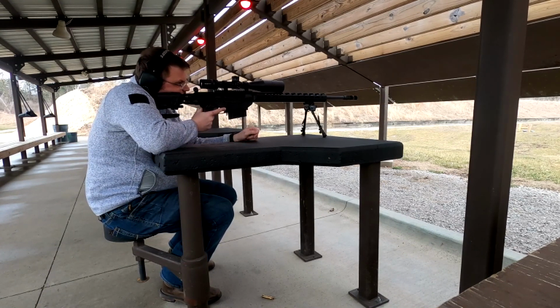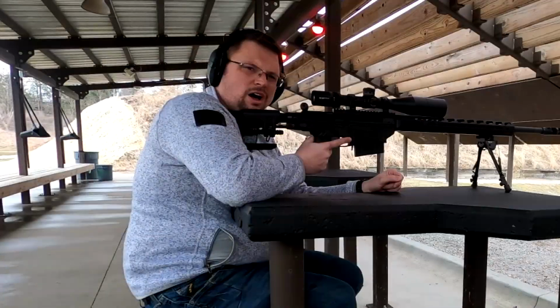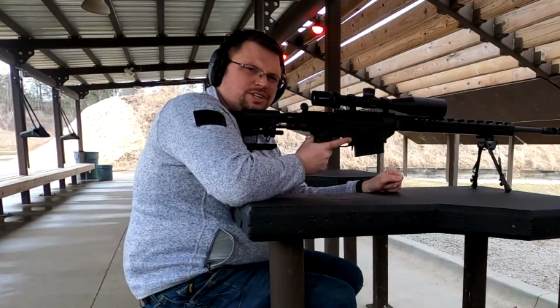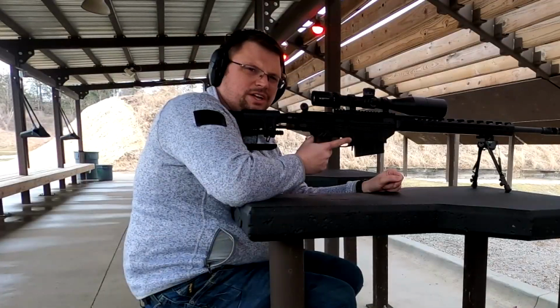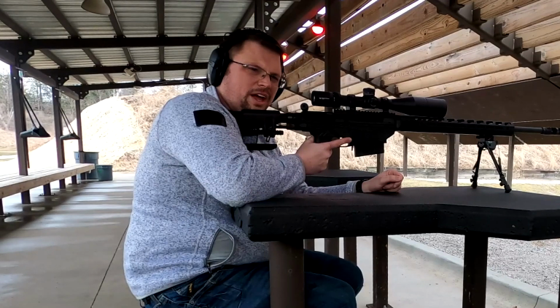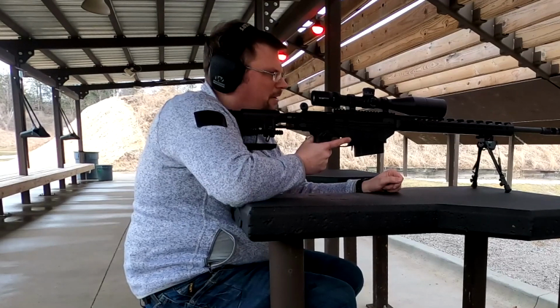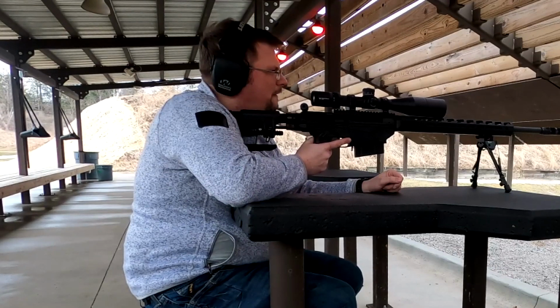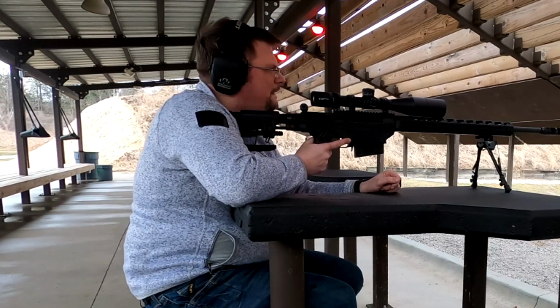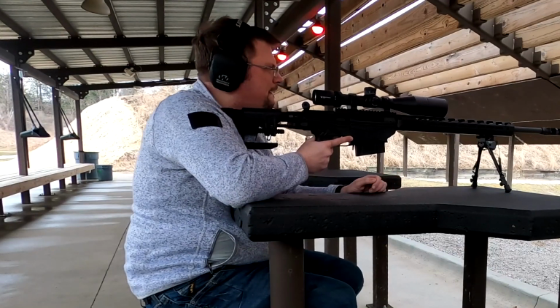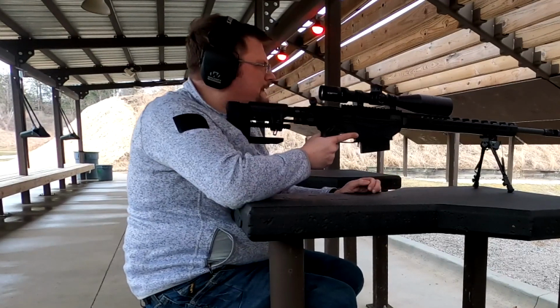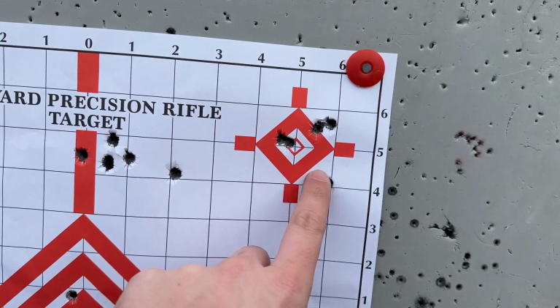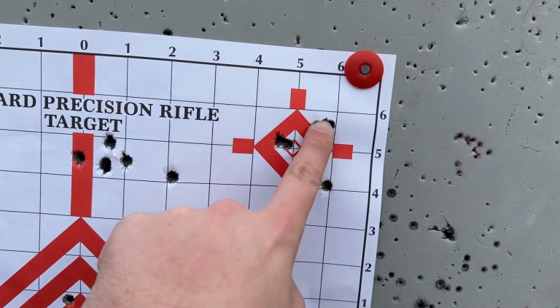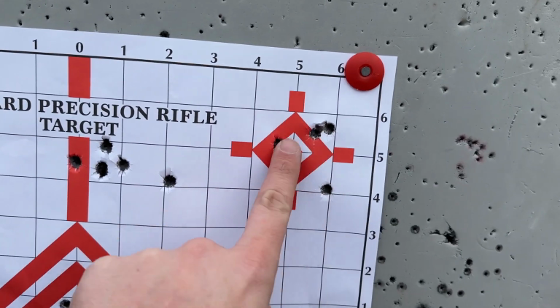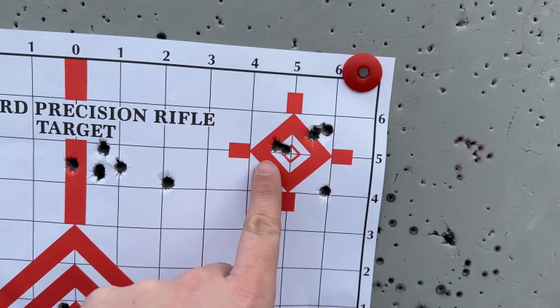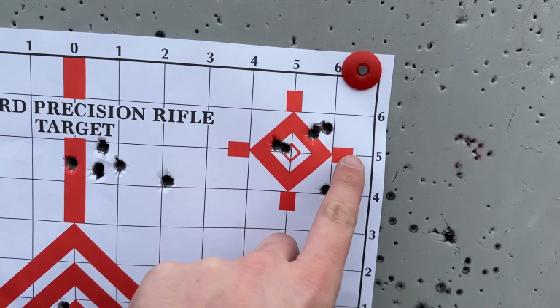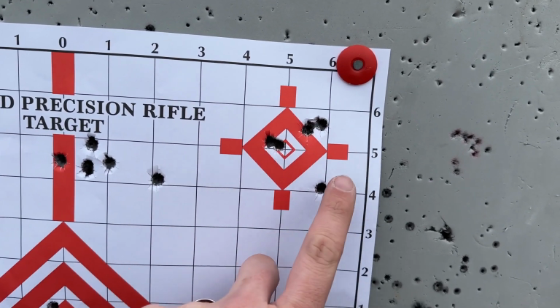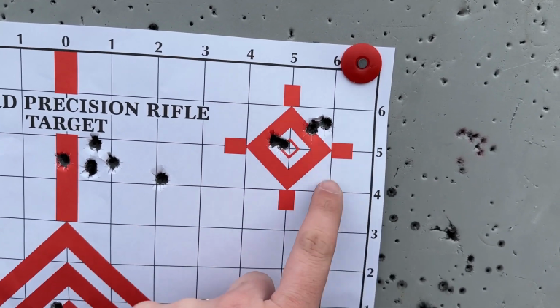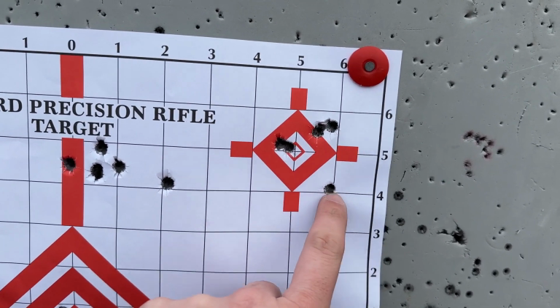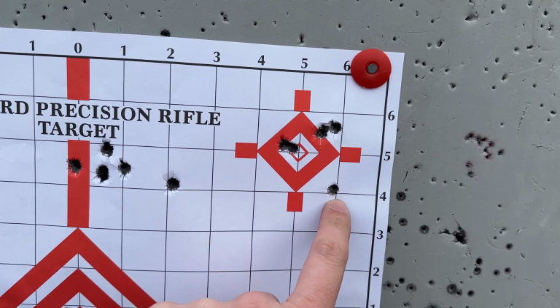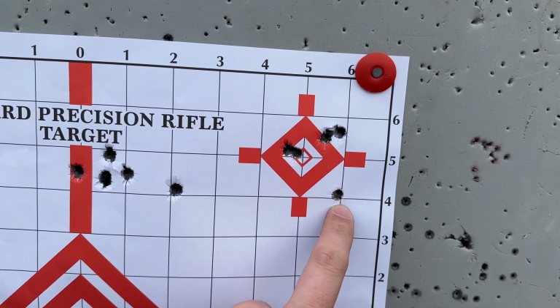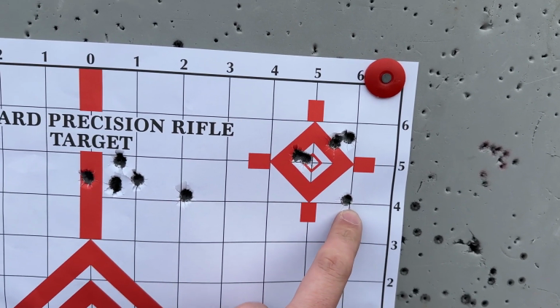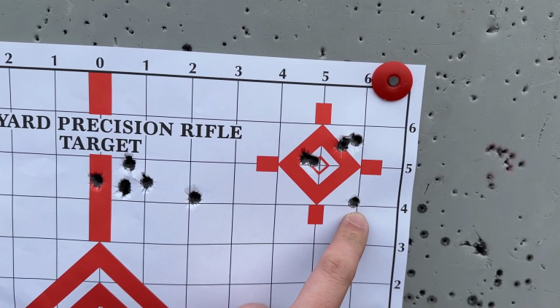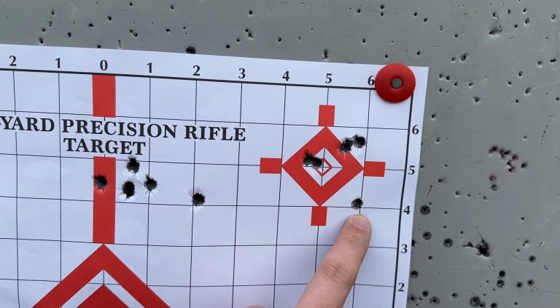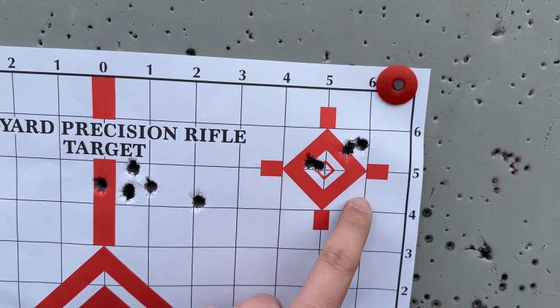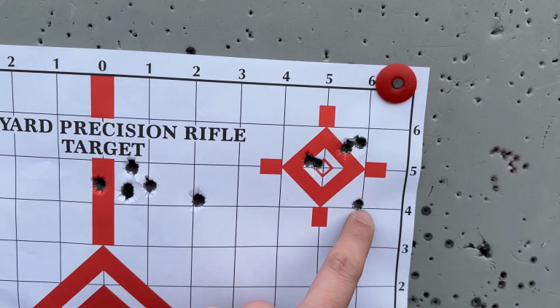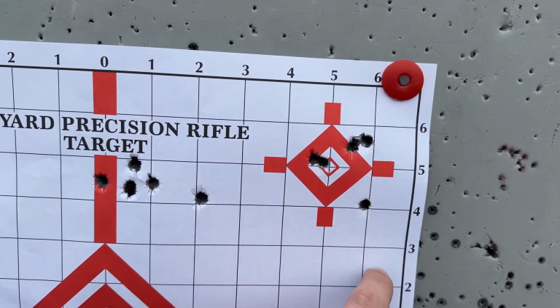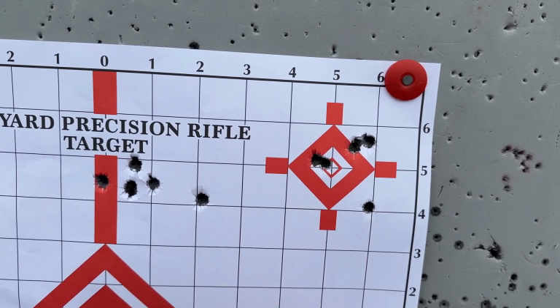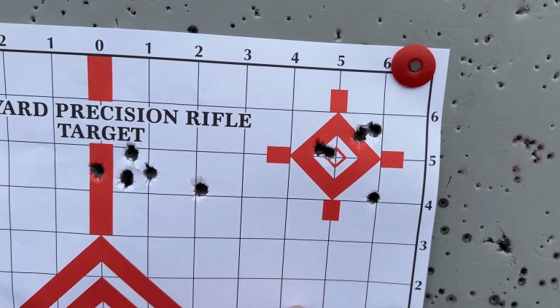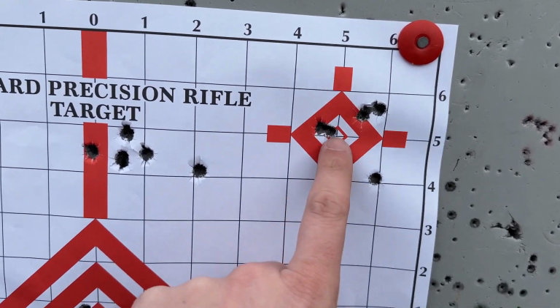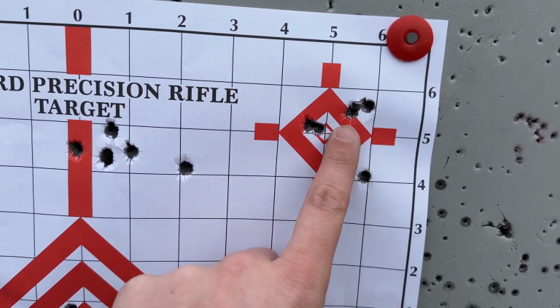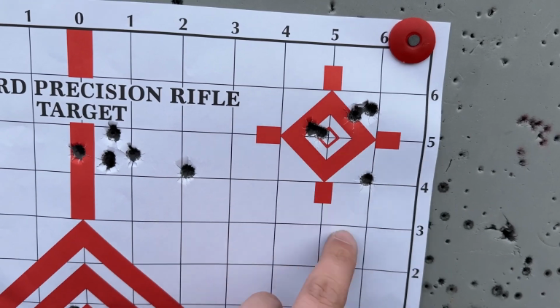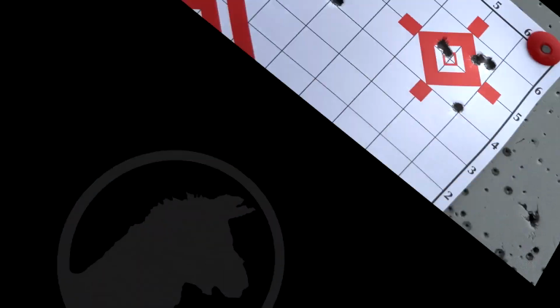I'll take that. Not terrible — I had one flyer, I pulled that one — but not terrible.